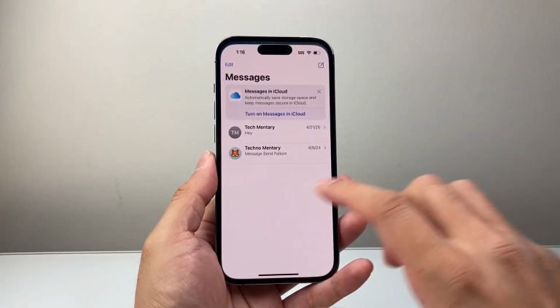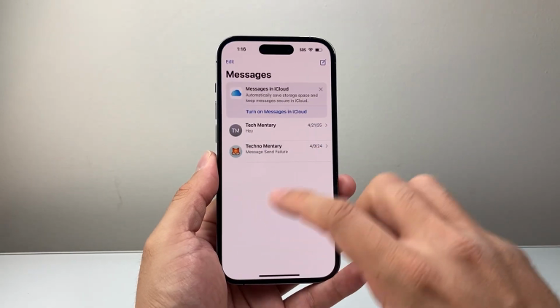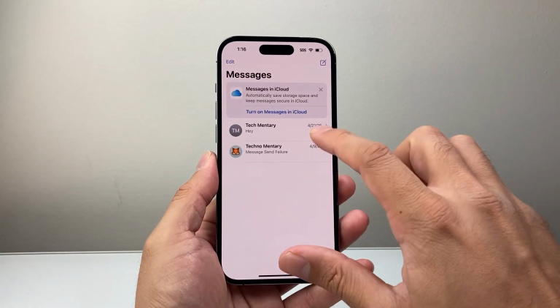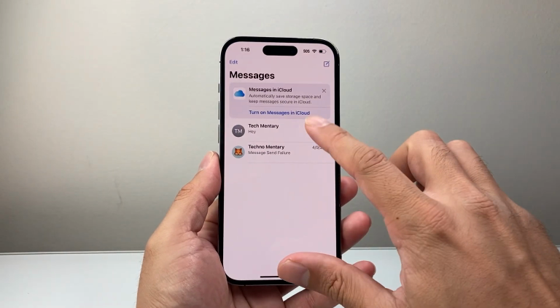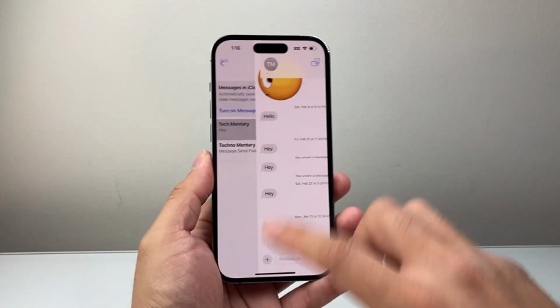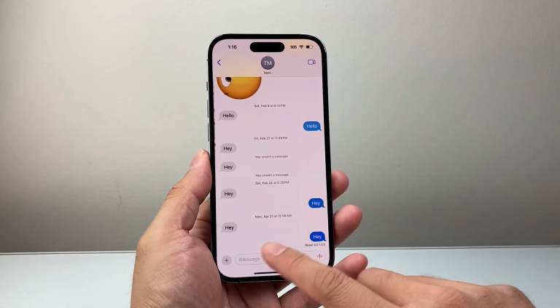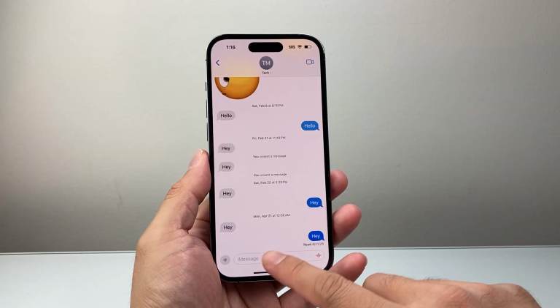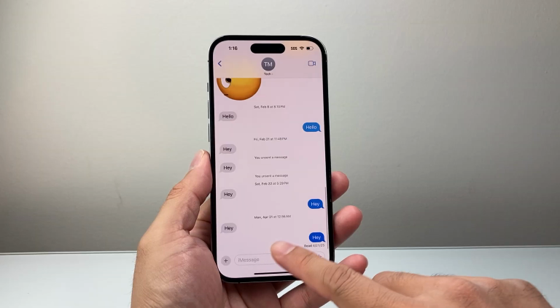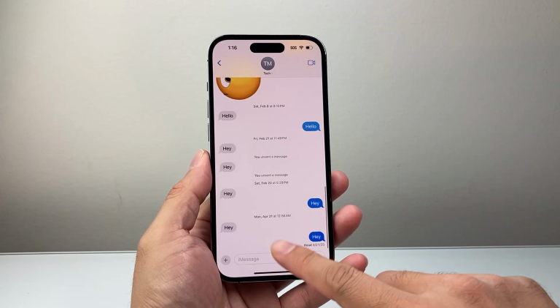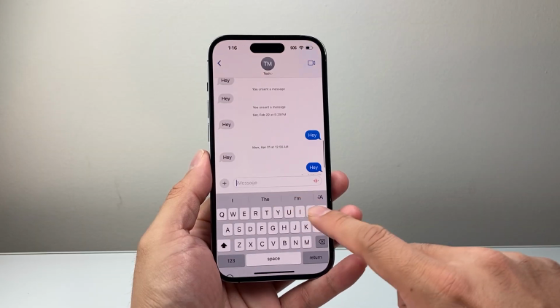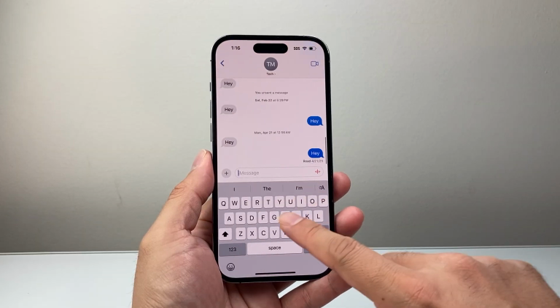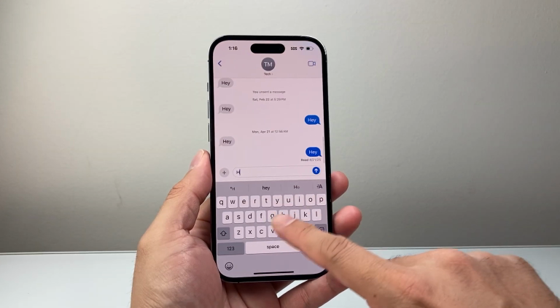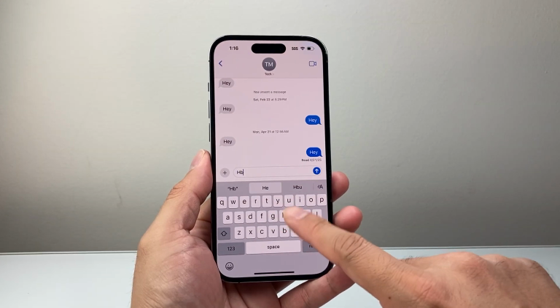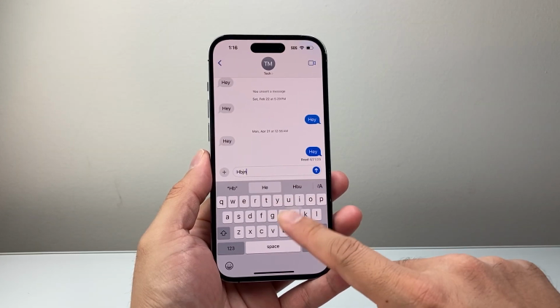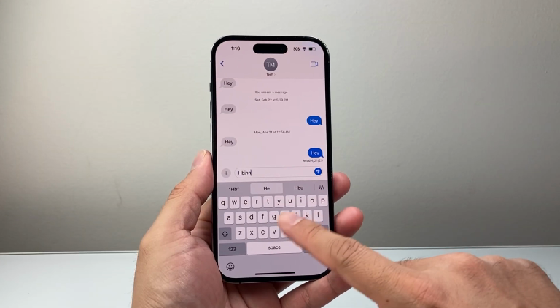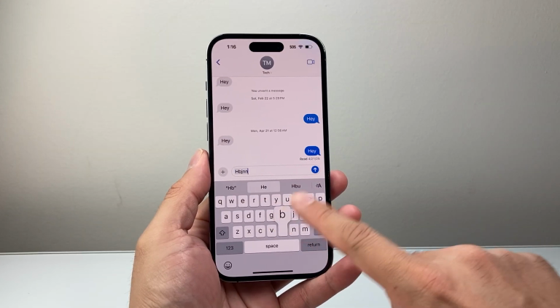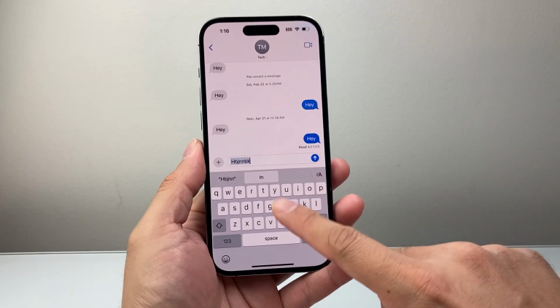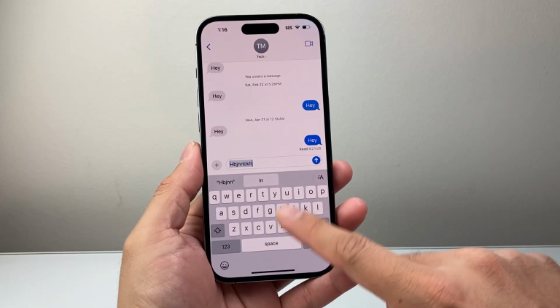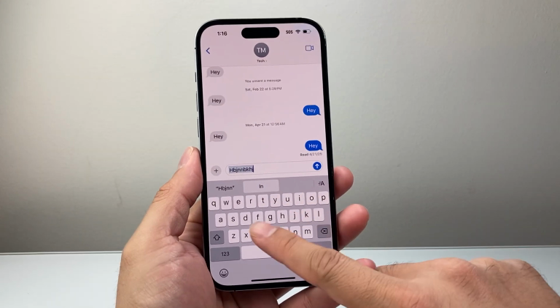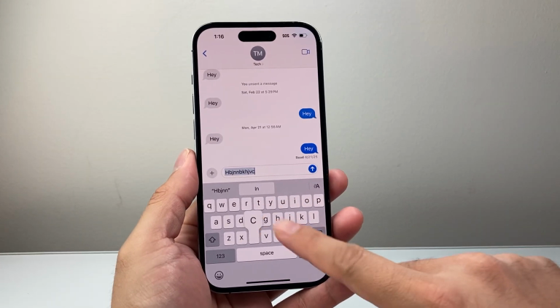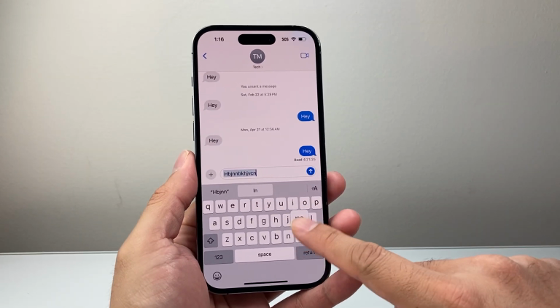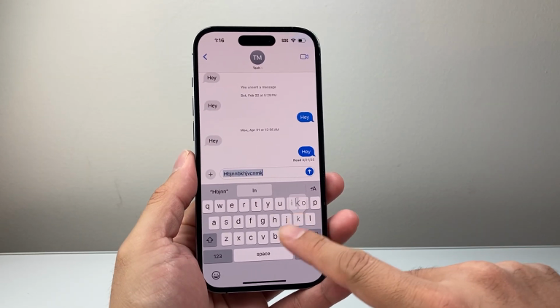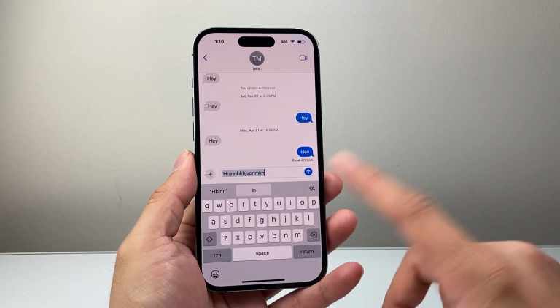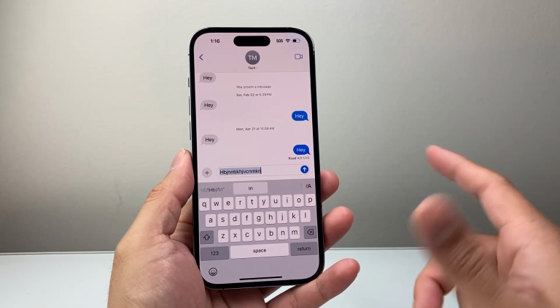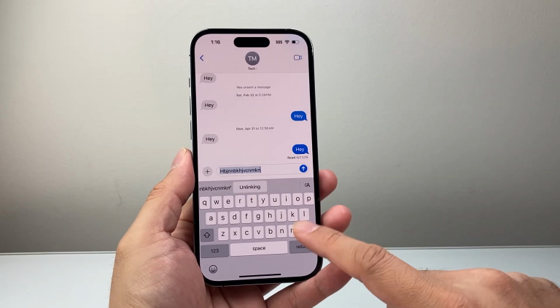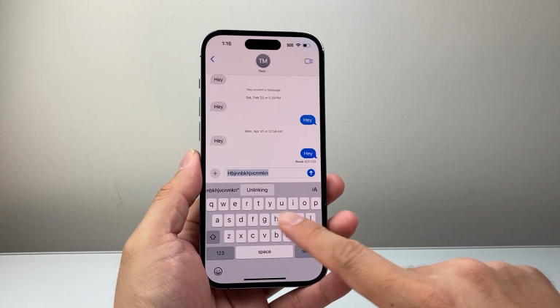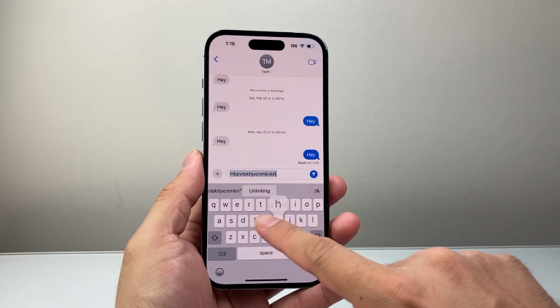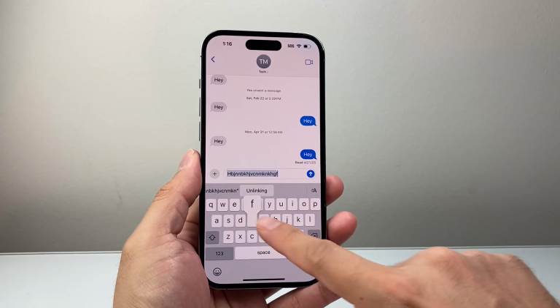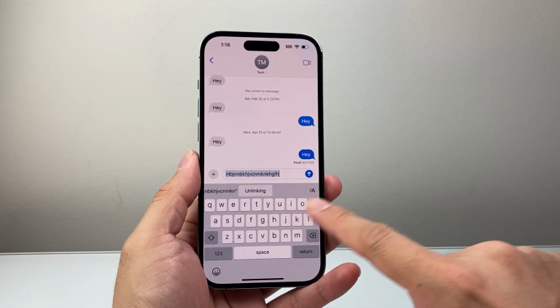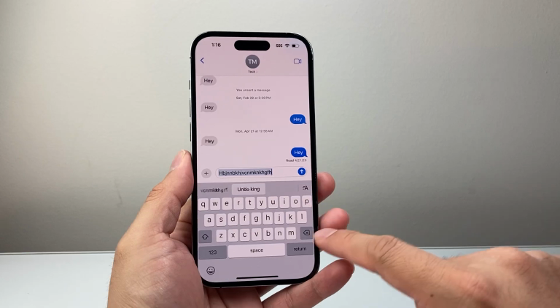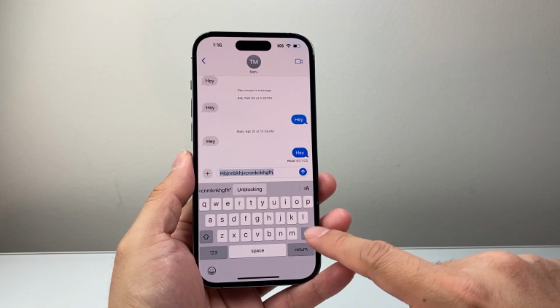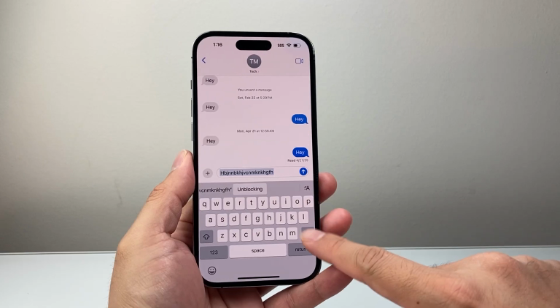So you may notice that when you're typing on your iPhone, you can hear the keyboard sound. You may want to turn the keyboard sound off.